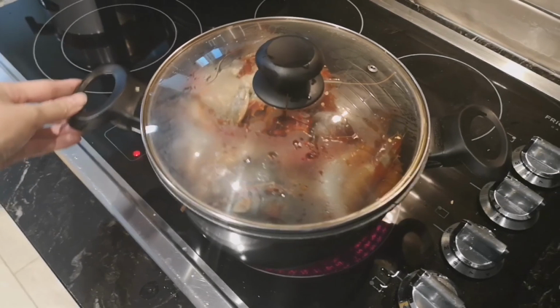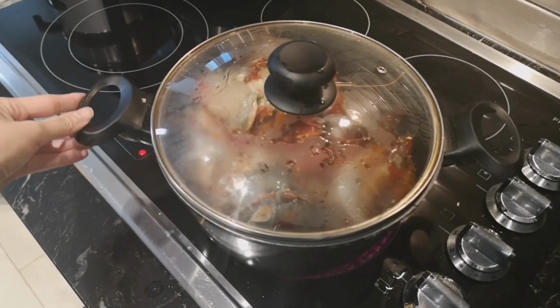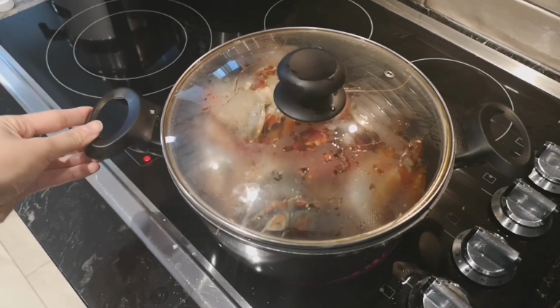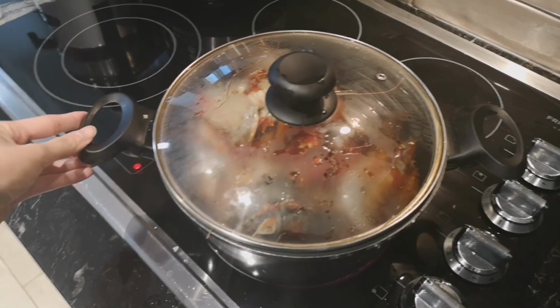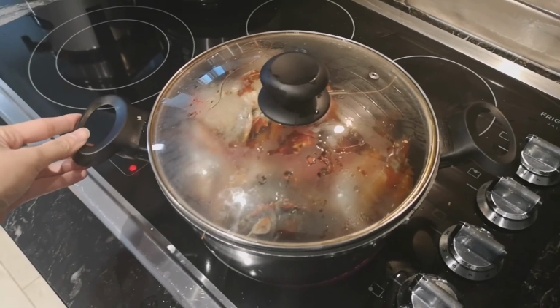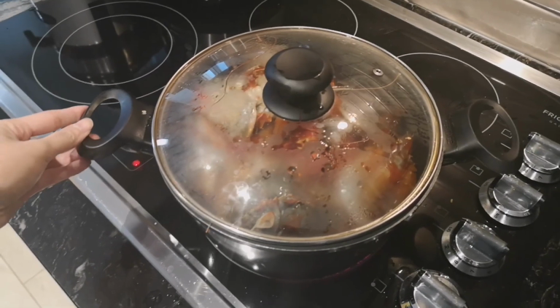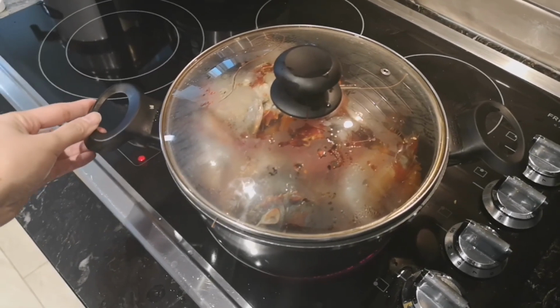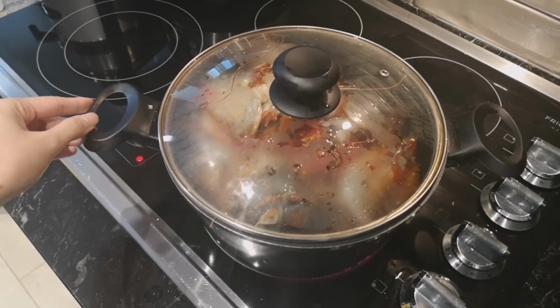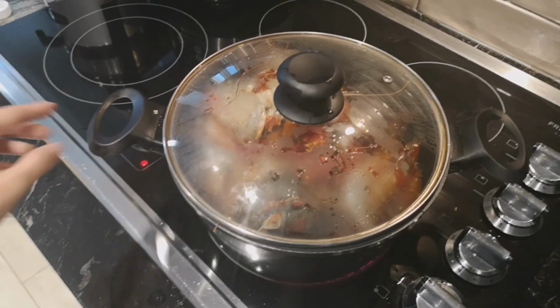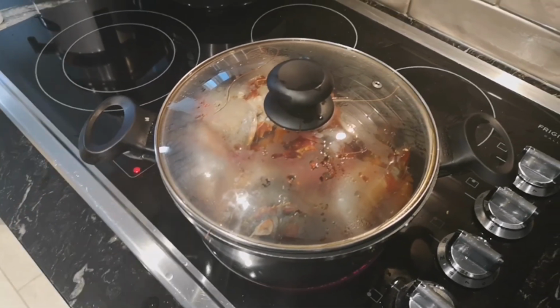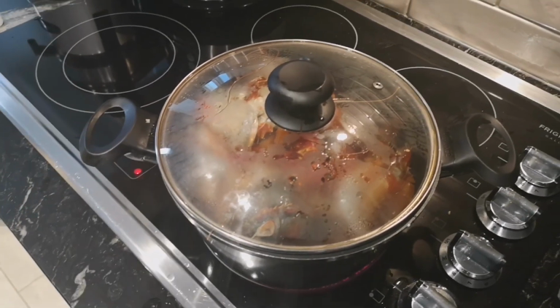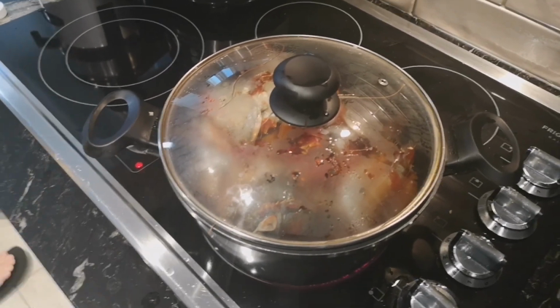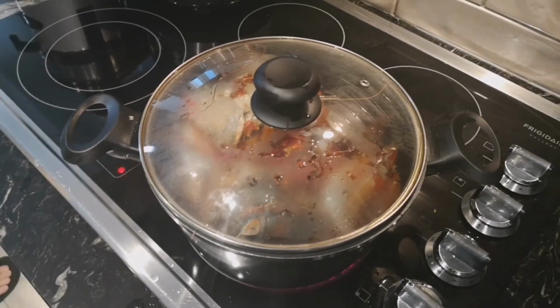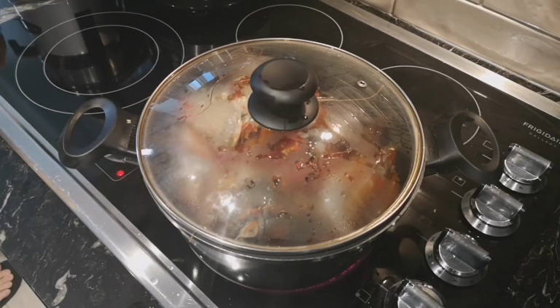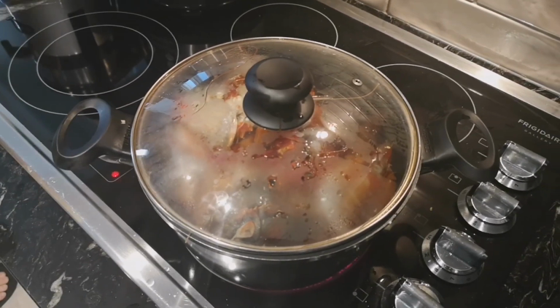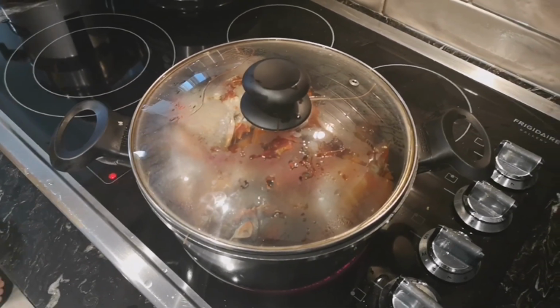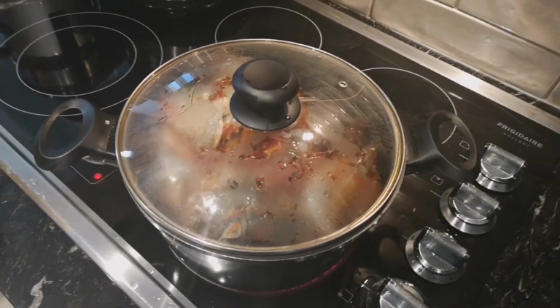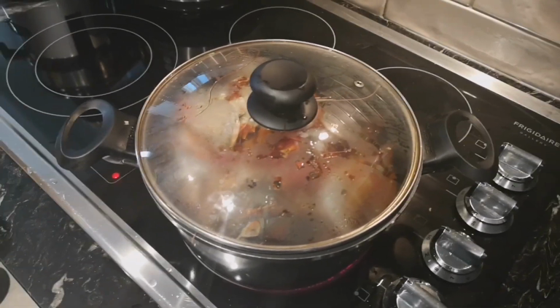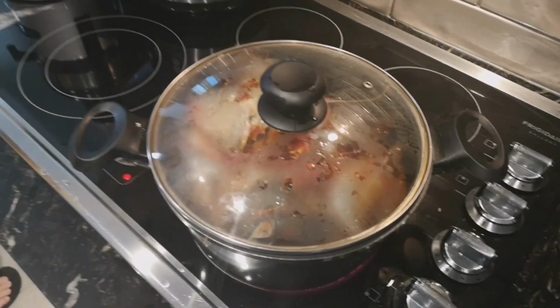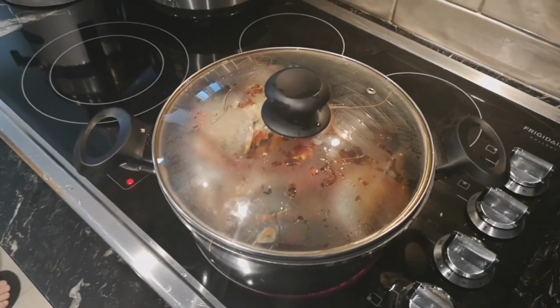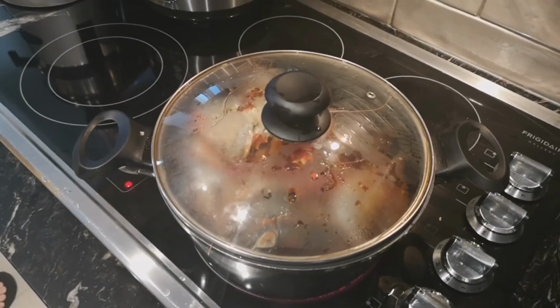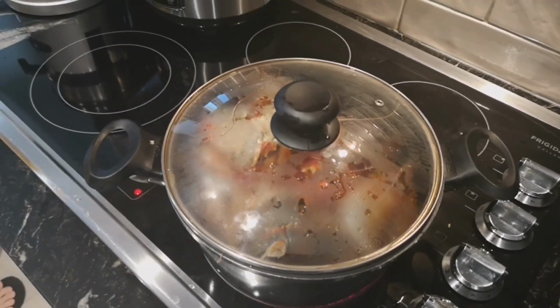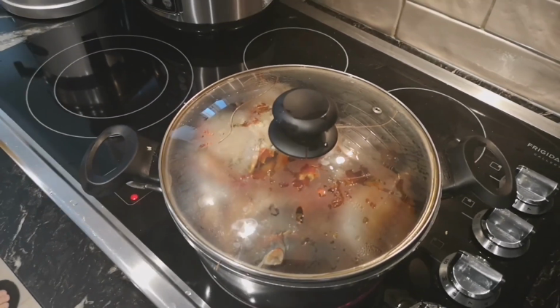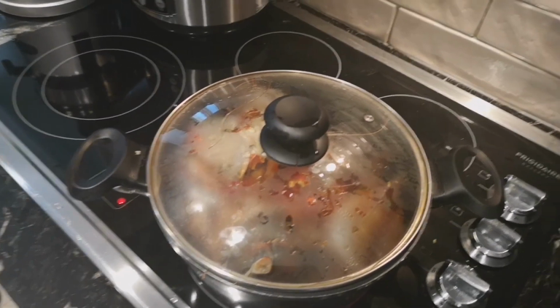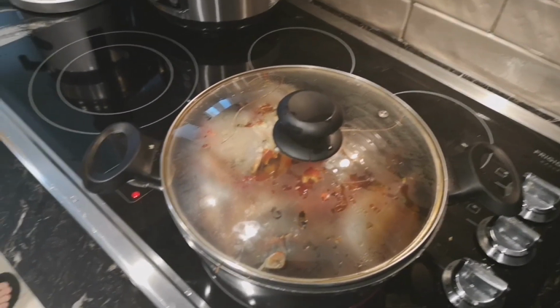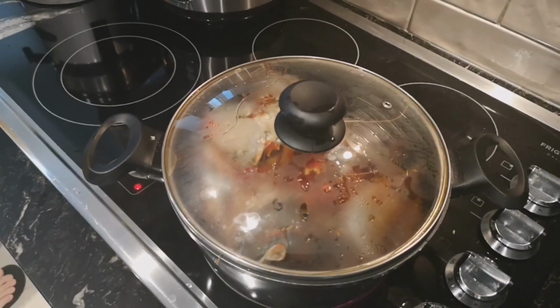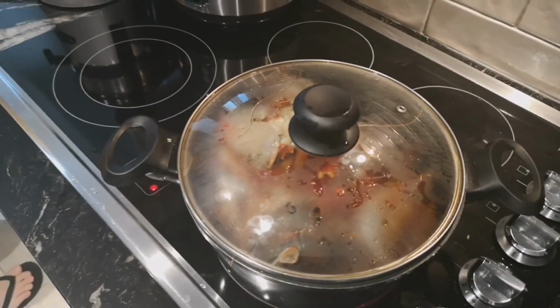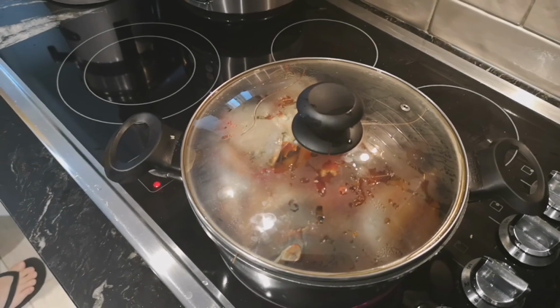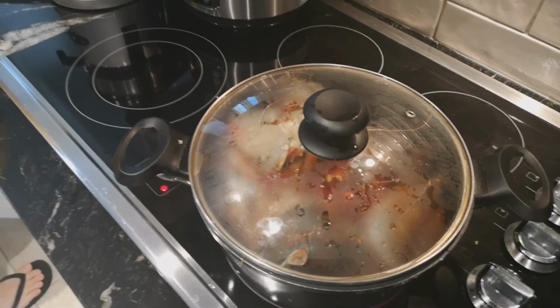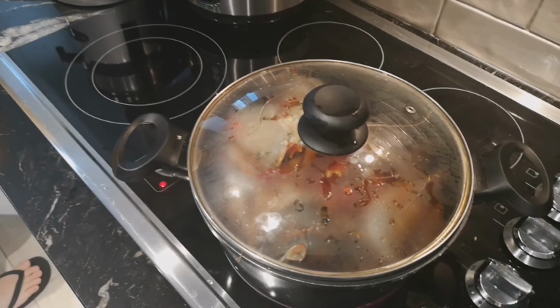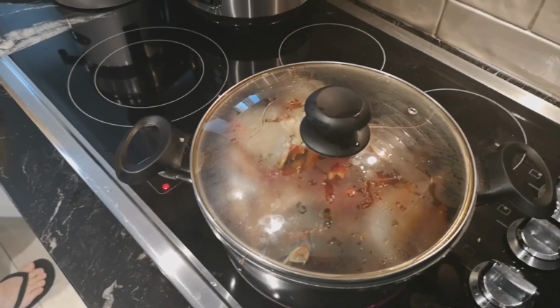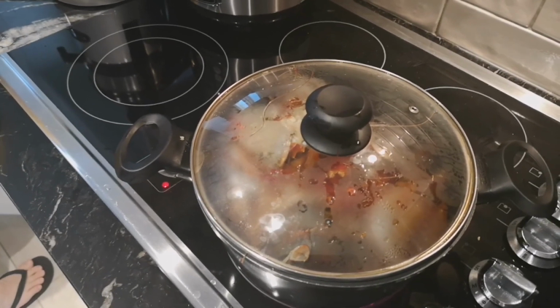Wala kaming Sprite, pero mas masarap sana yan kung lalagyan ng konting Sprite.